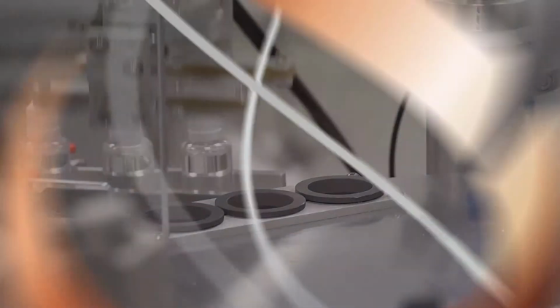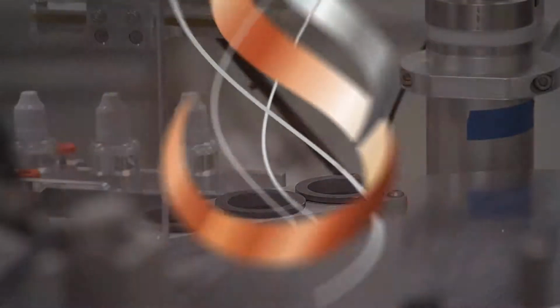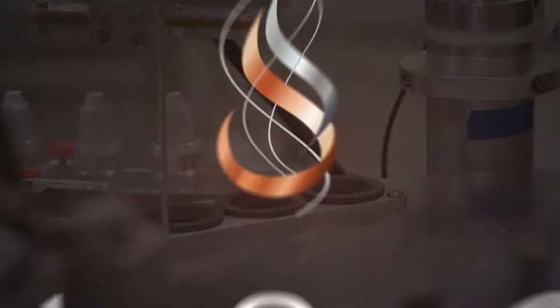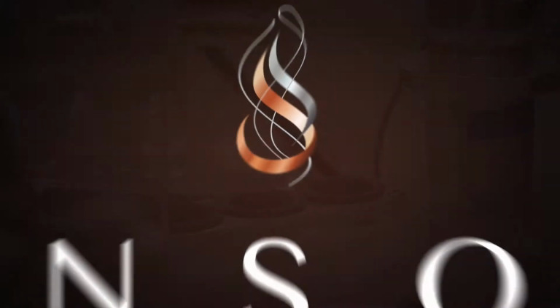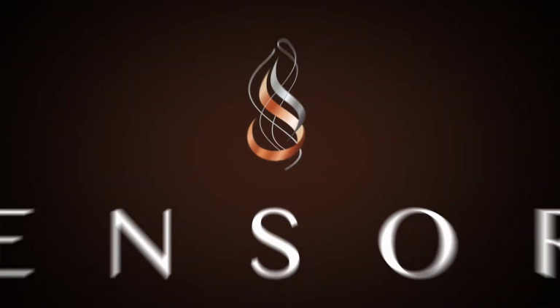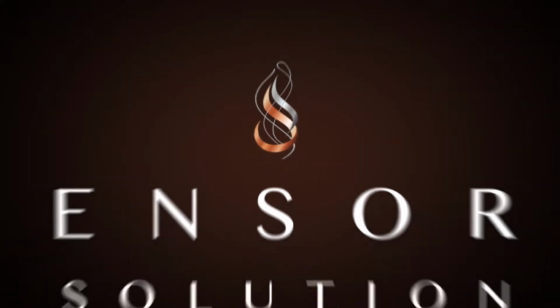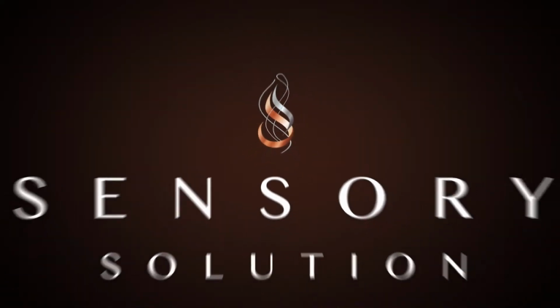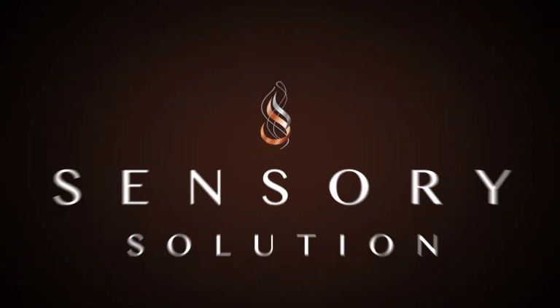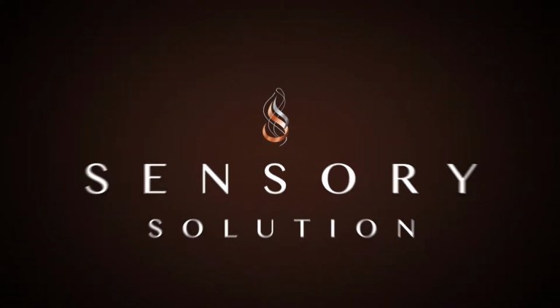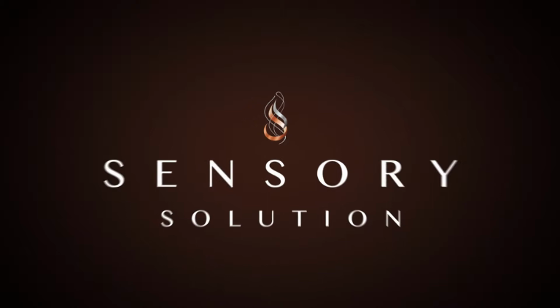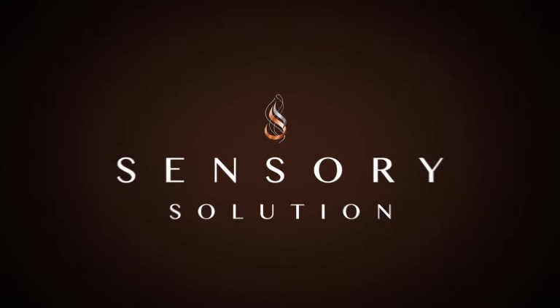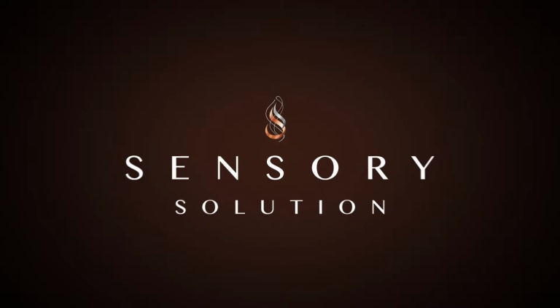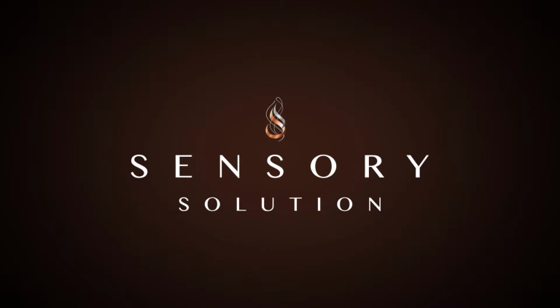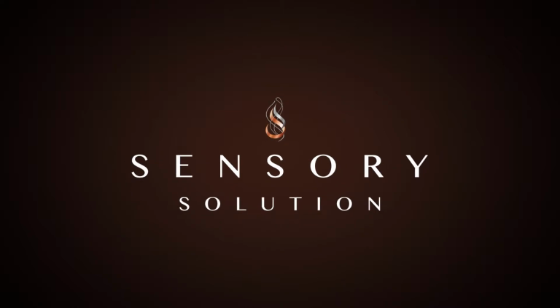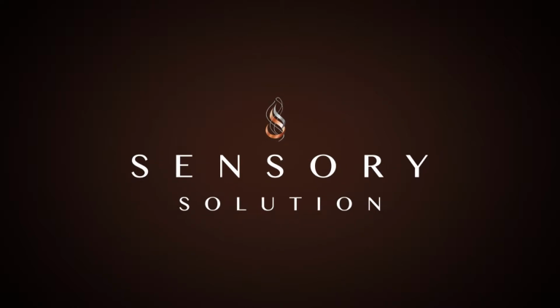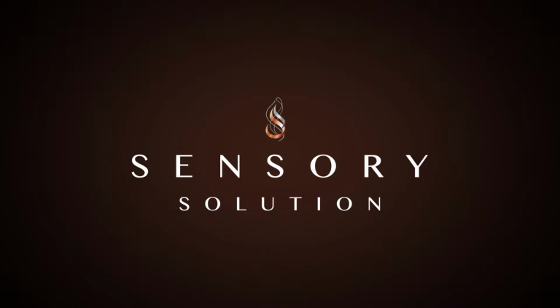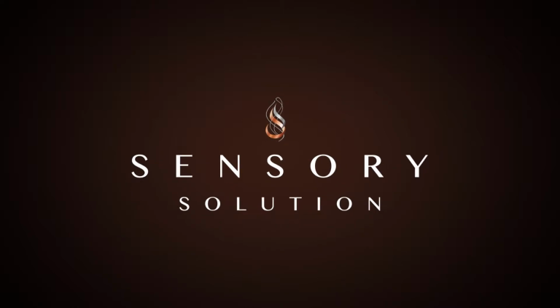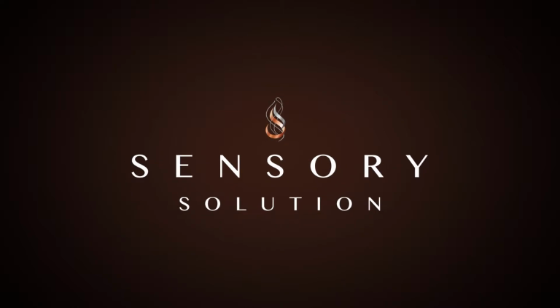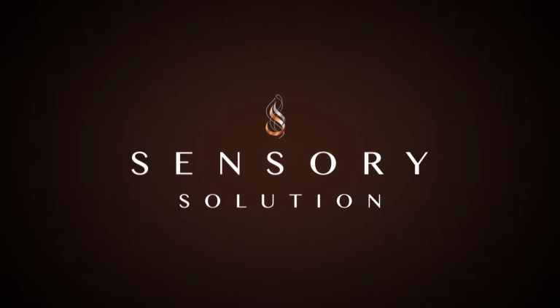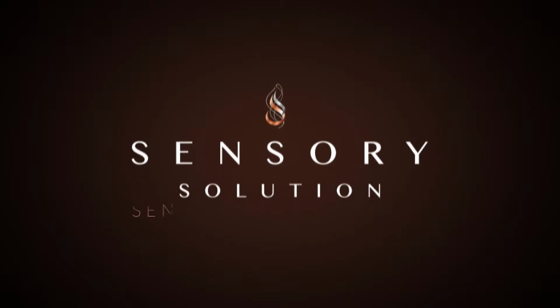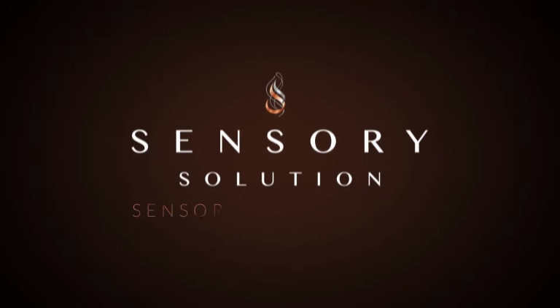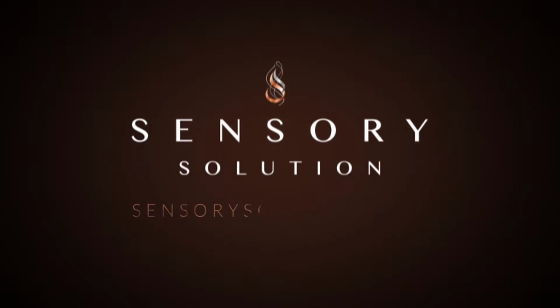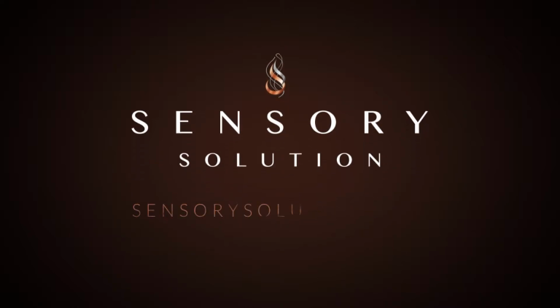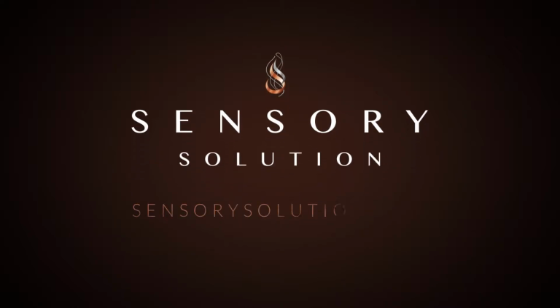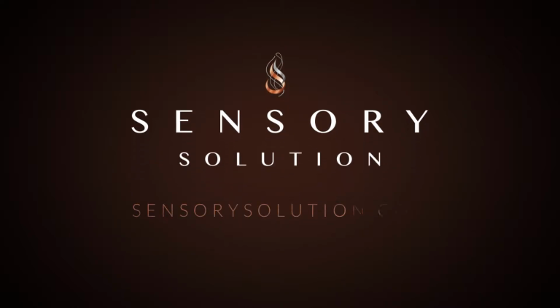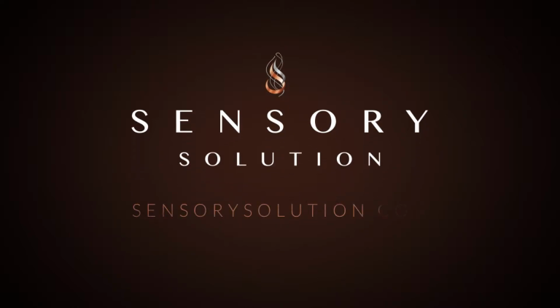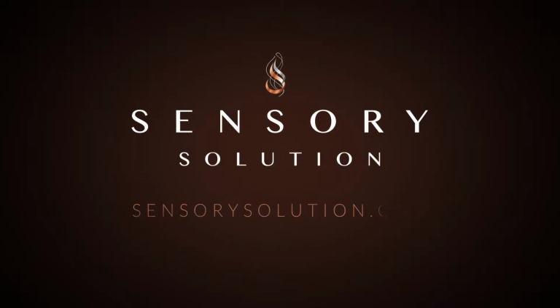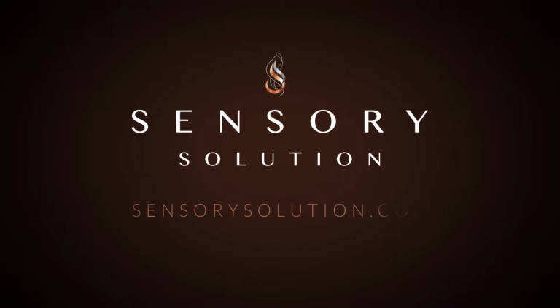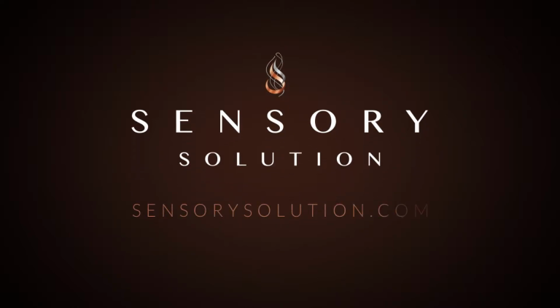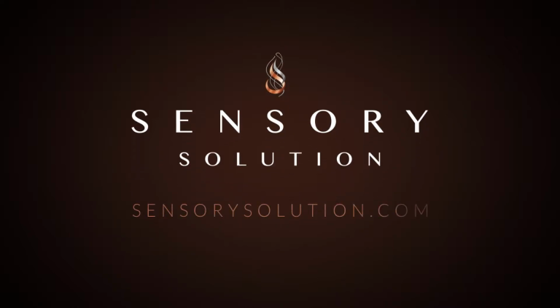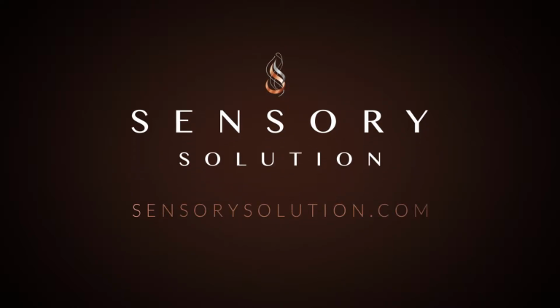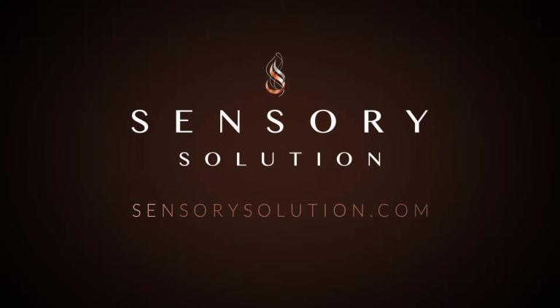Experience the difference of high-quality e-liquids. Begin your journey with Sensory Solution today.